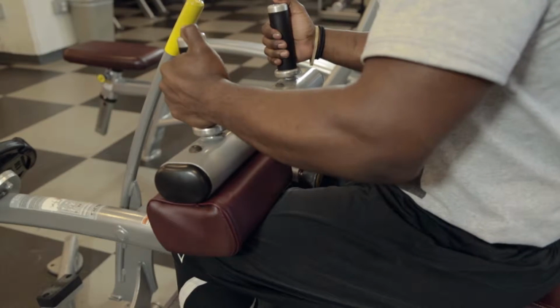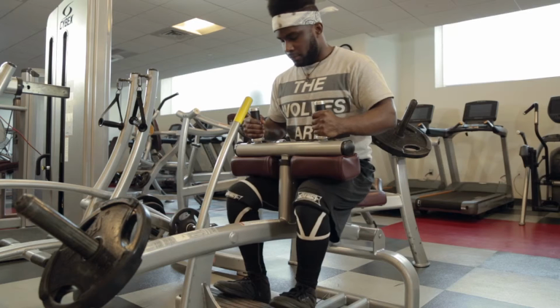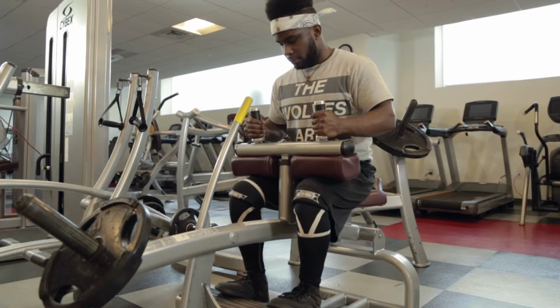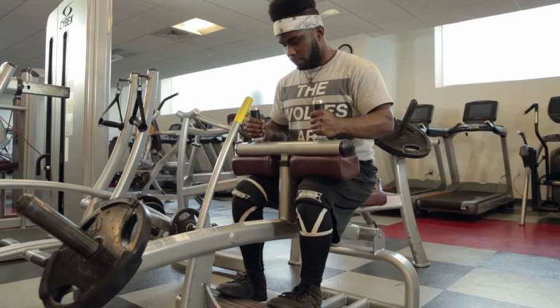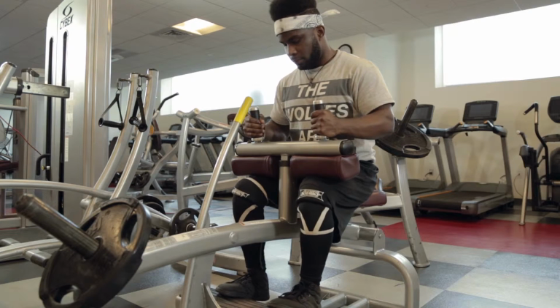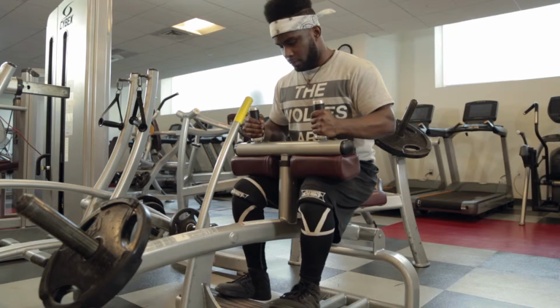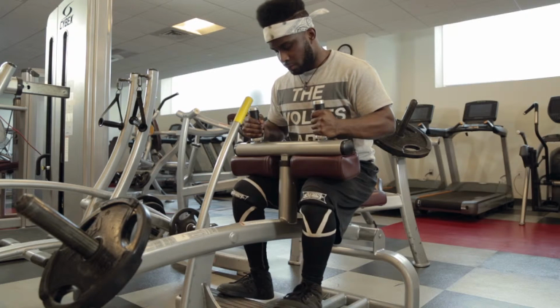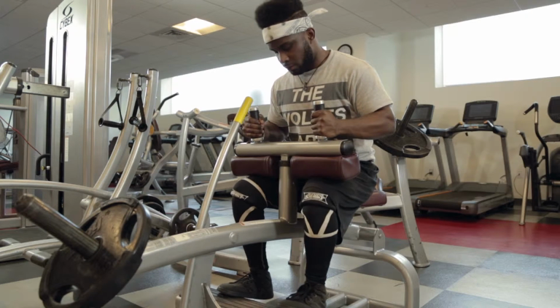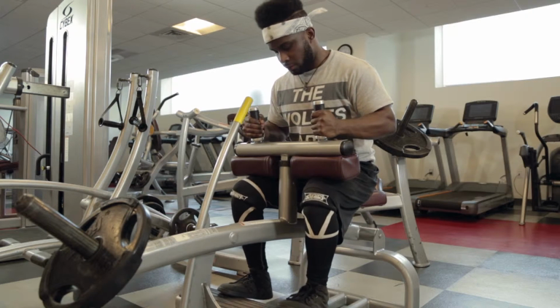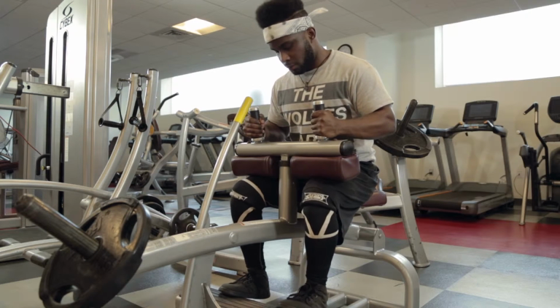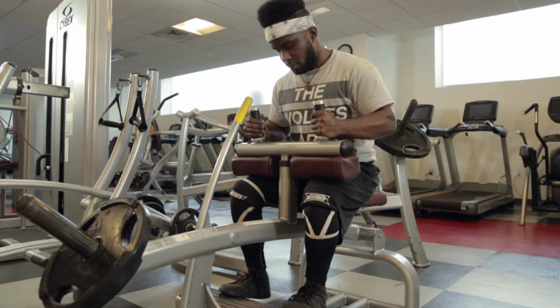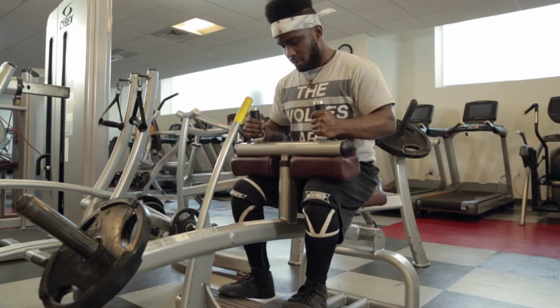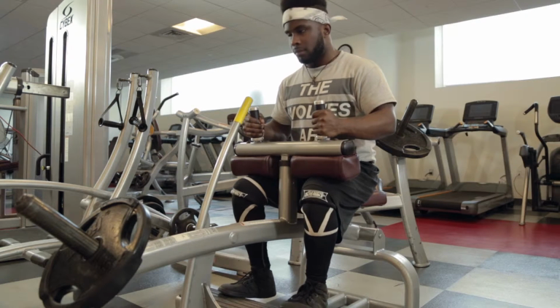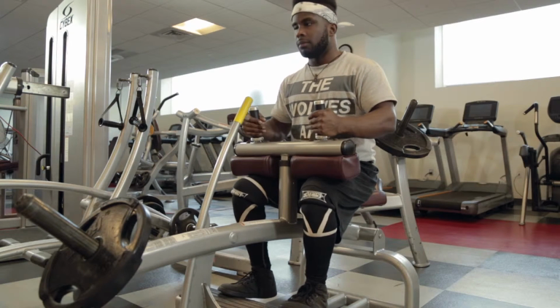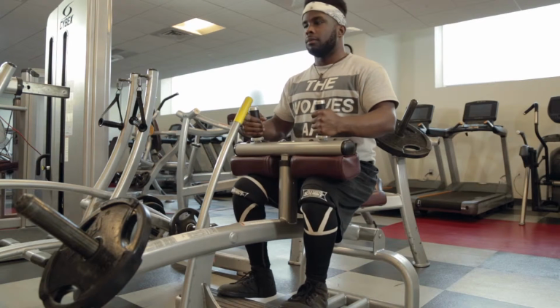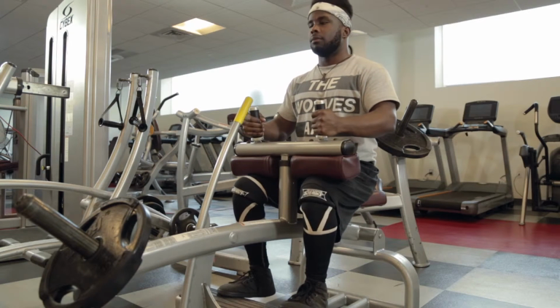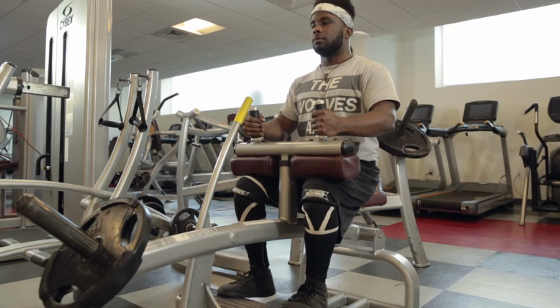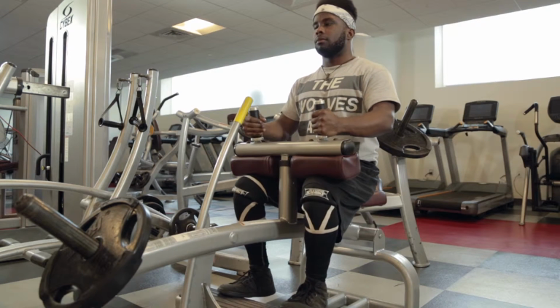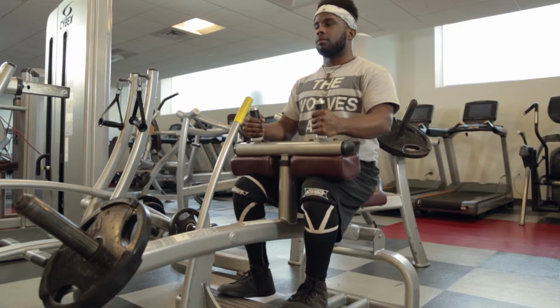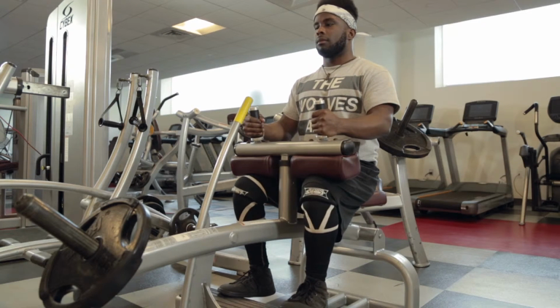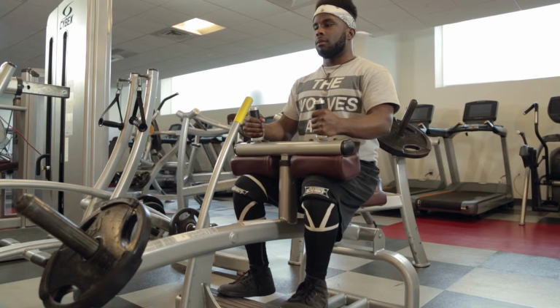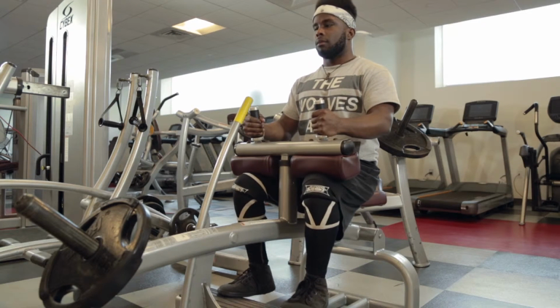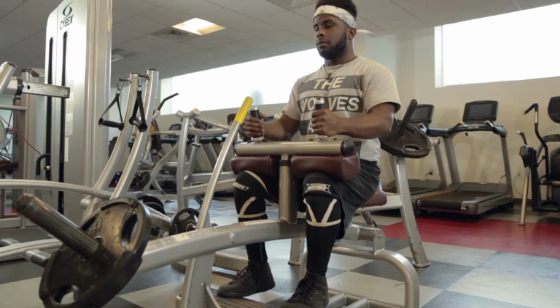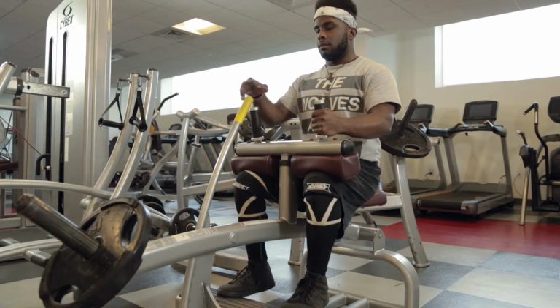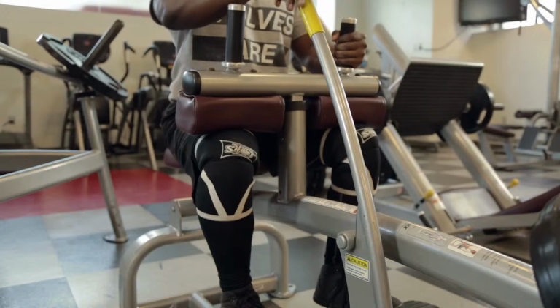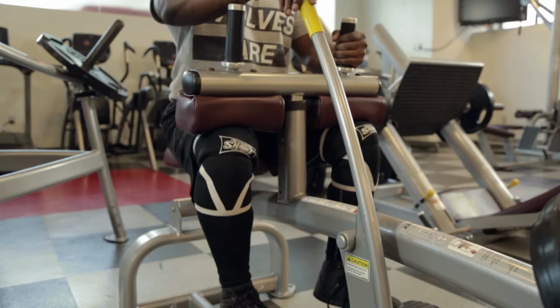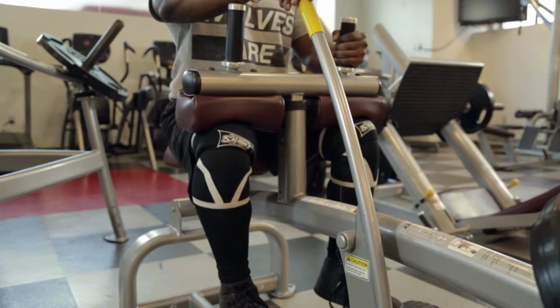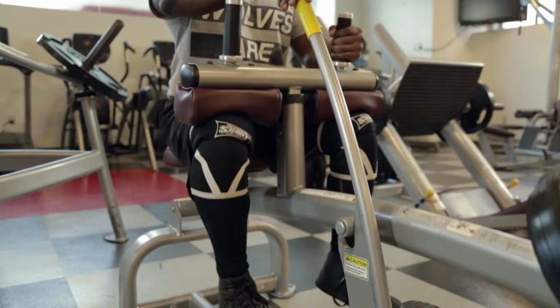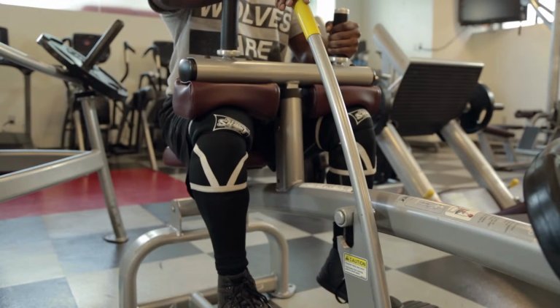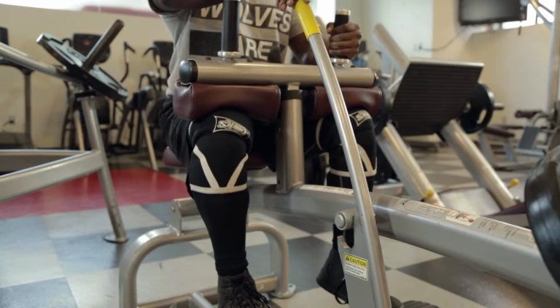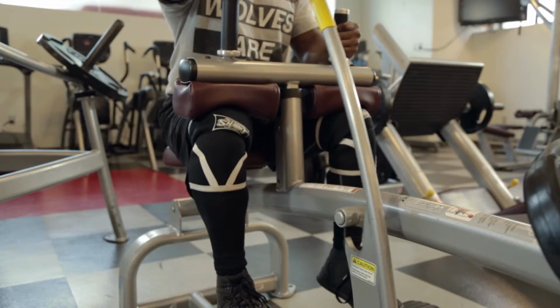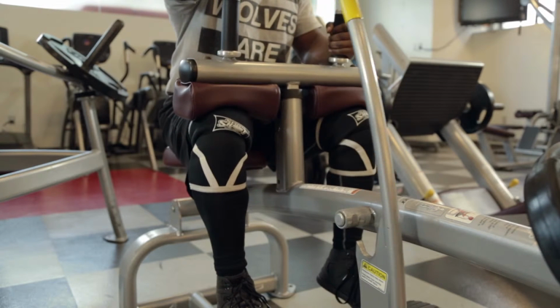Grasp the handles and push up your feet, raising the knee pad and push the yellow safety handle forward to release the catch.